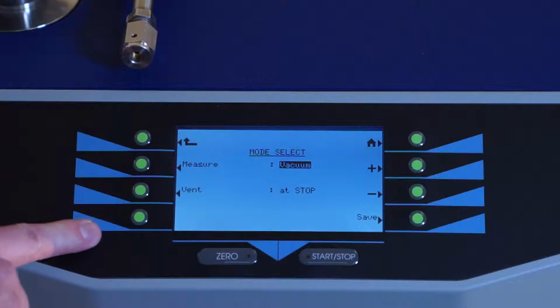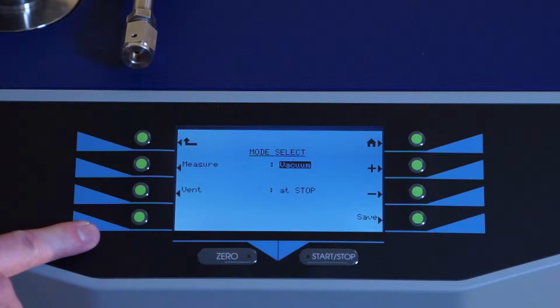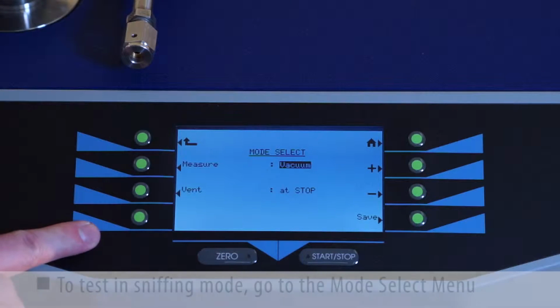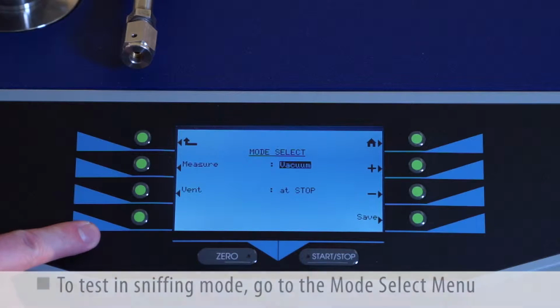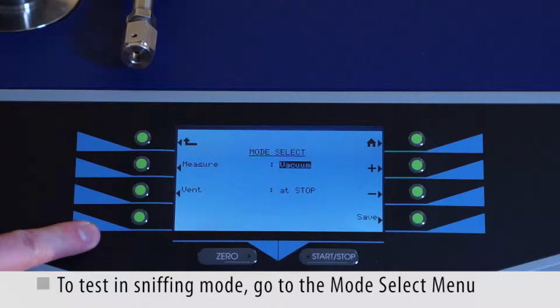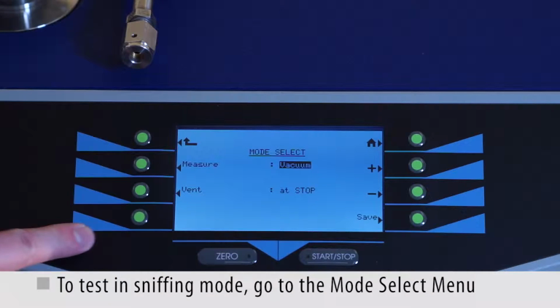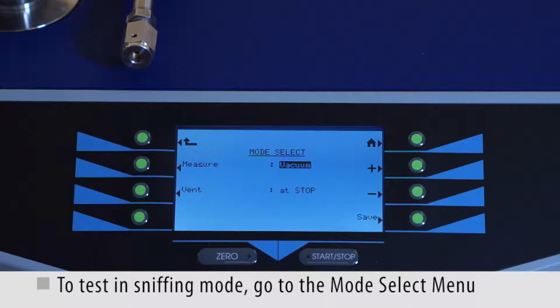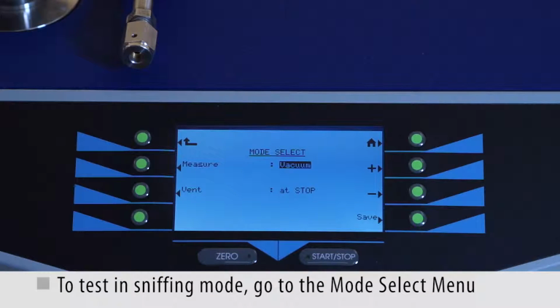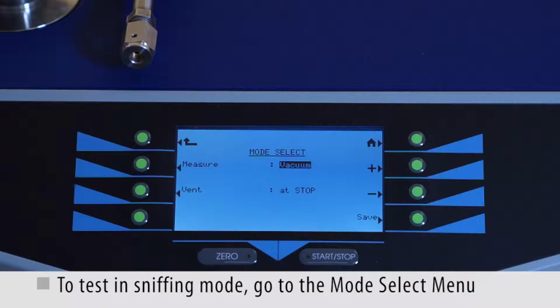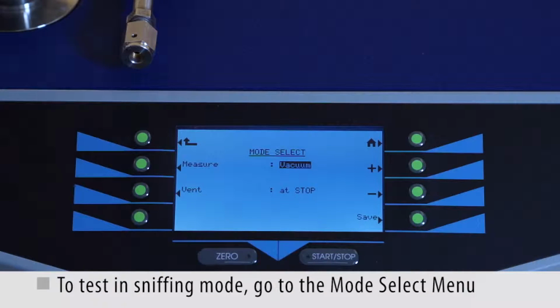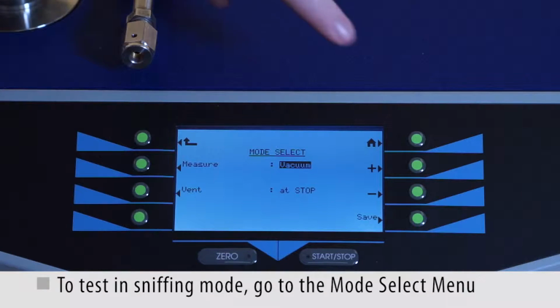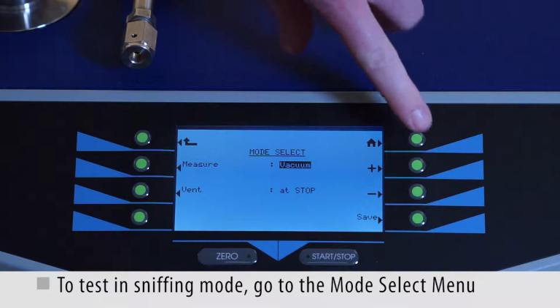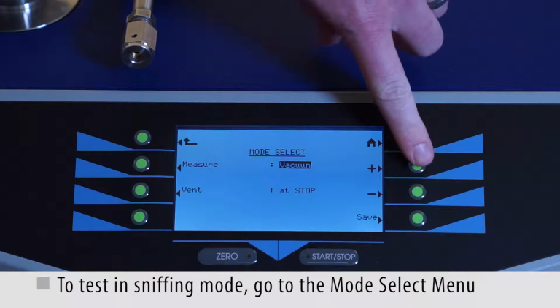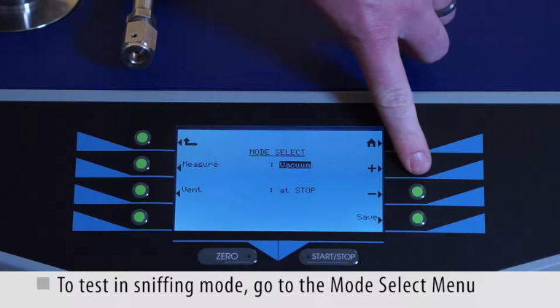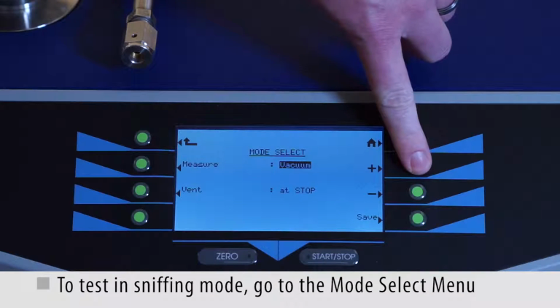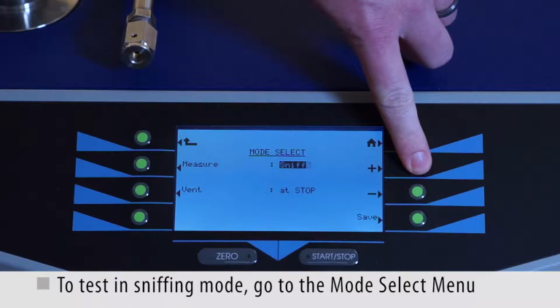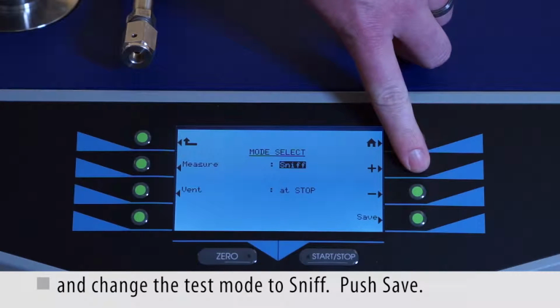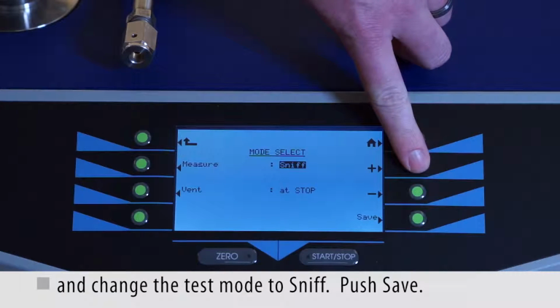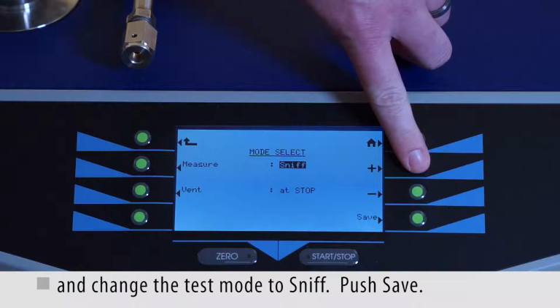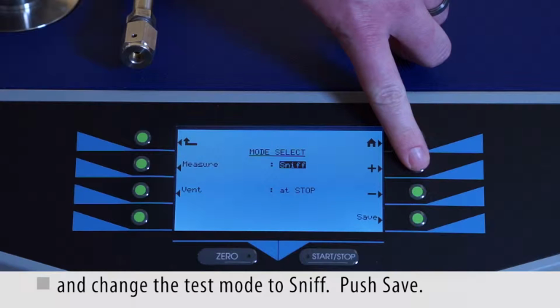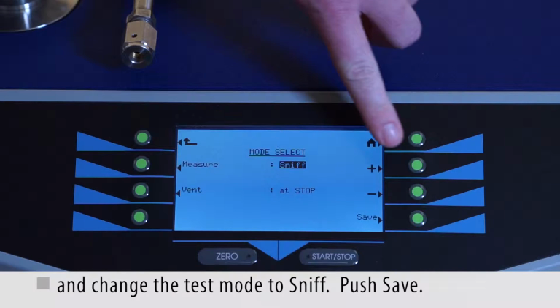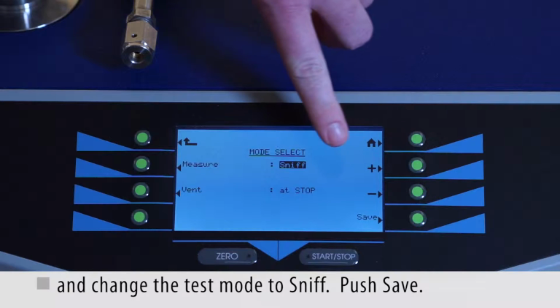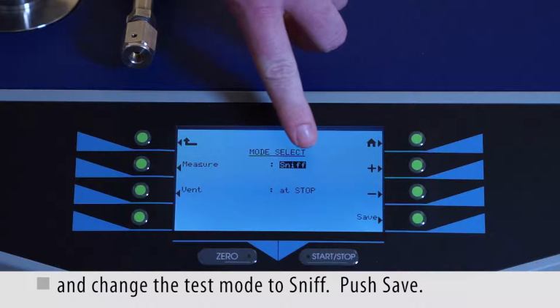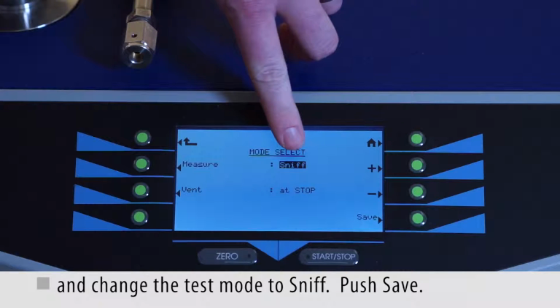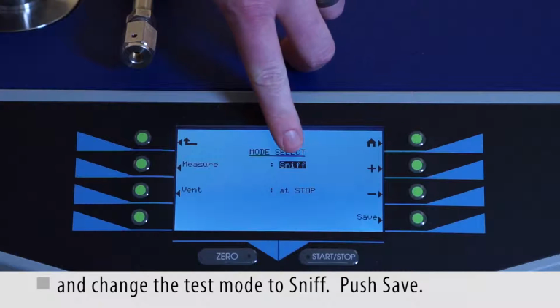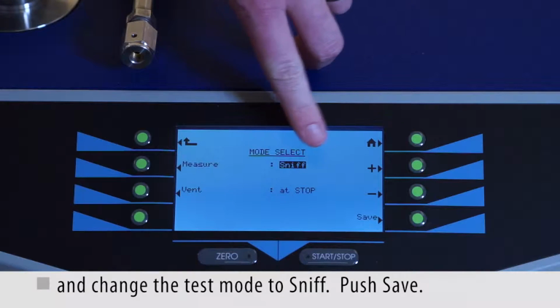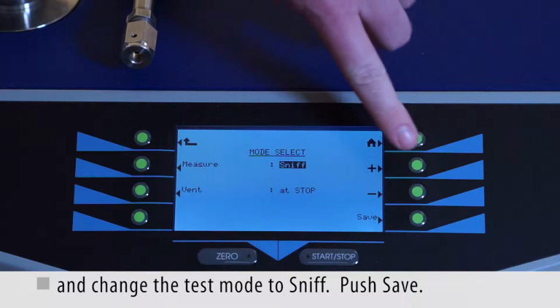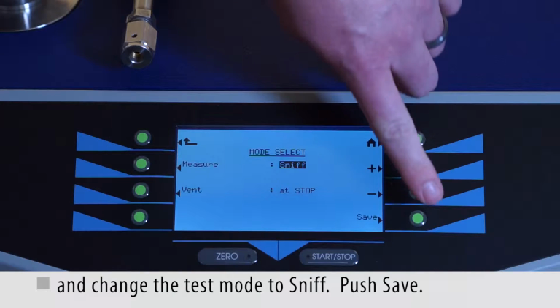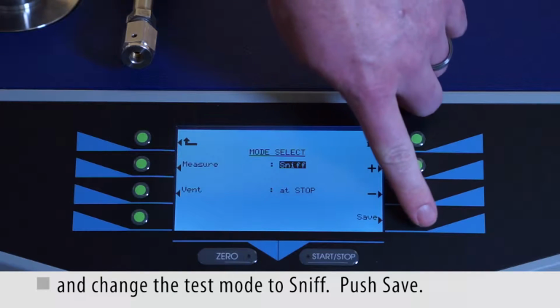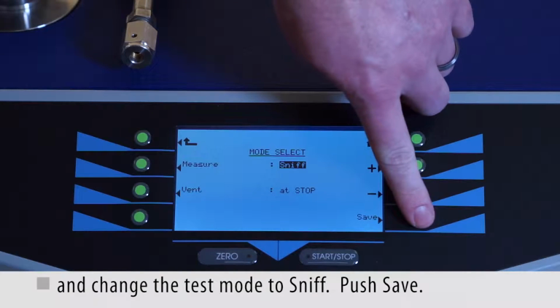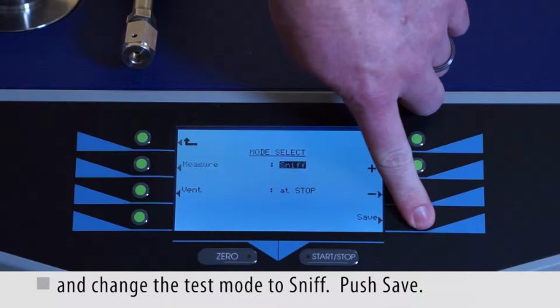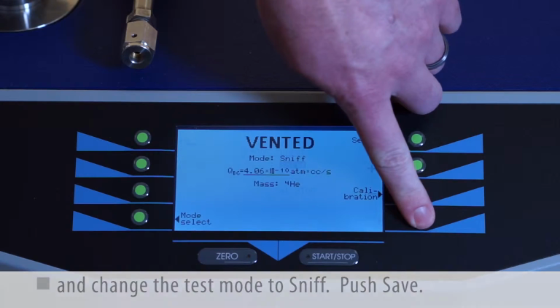To test in sniffing mode, go to the mode select menu and change the test mode to sniff. Push save.